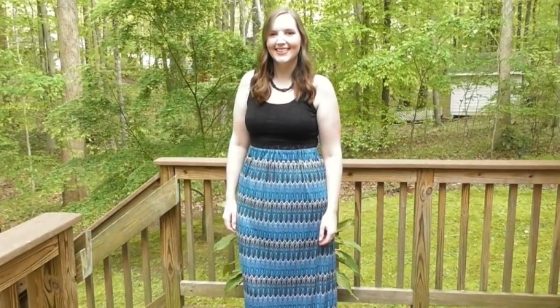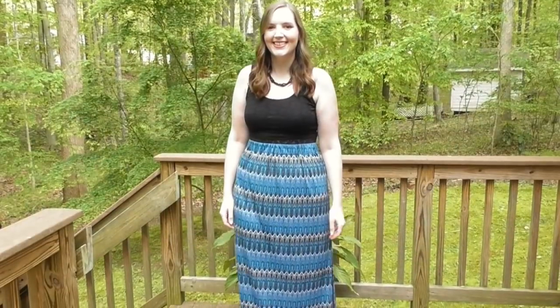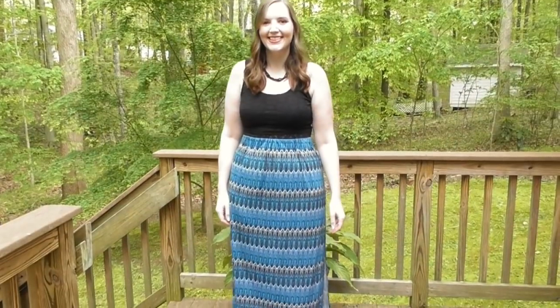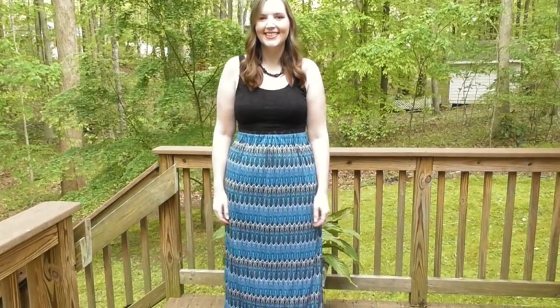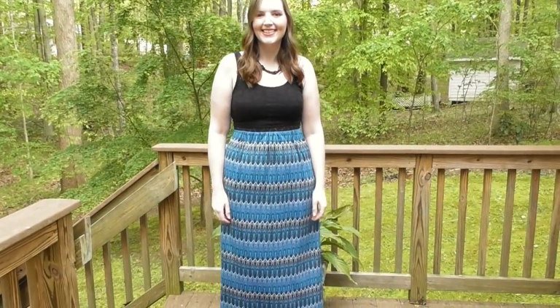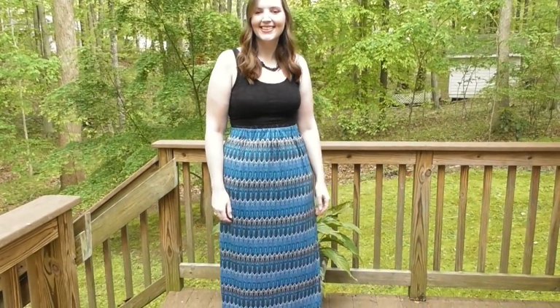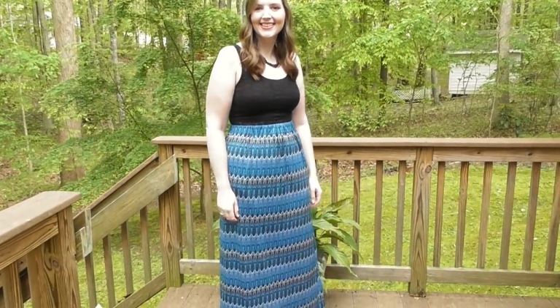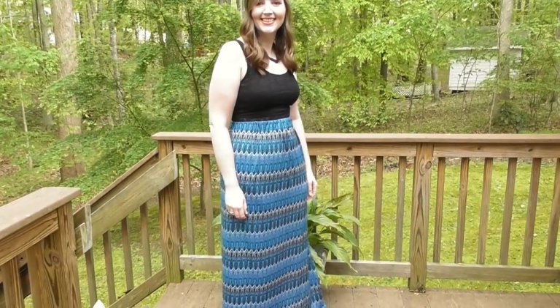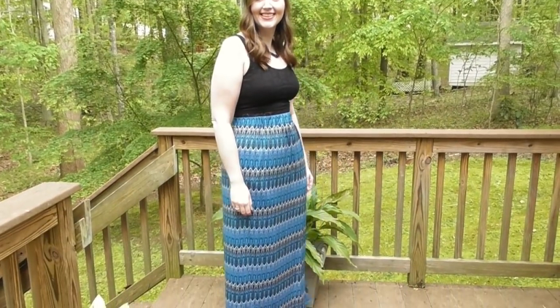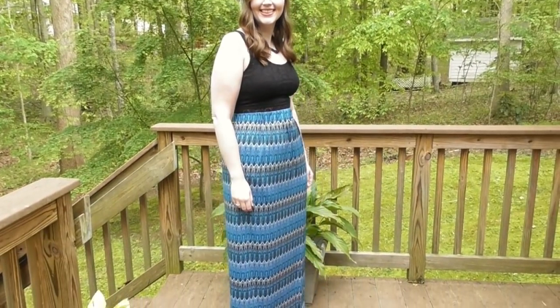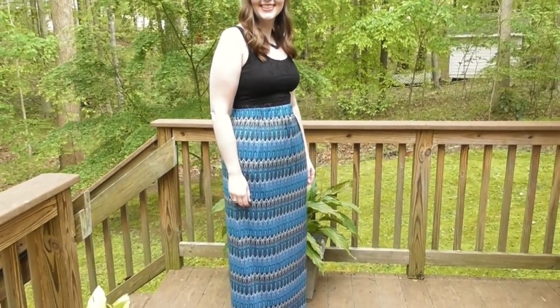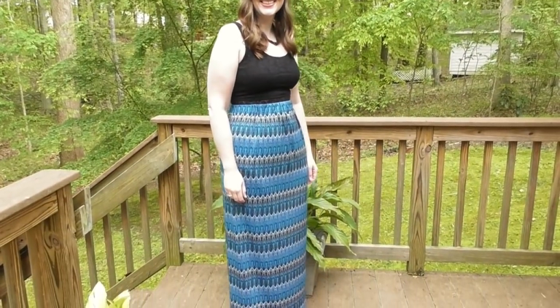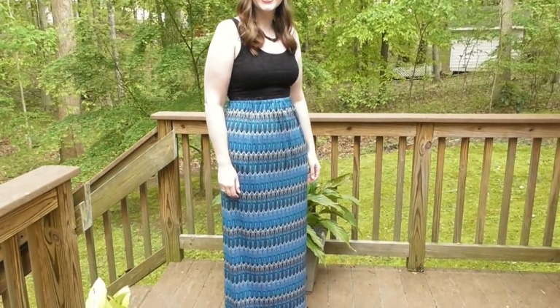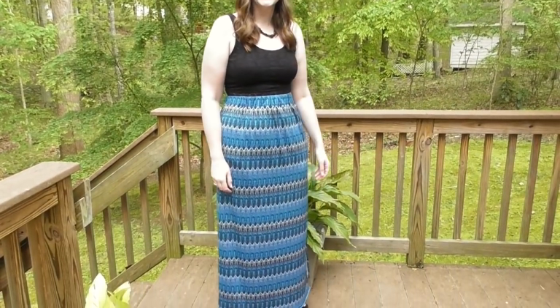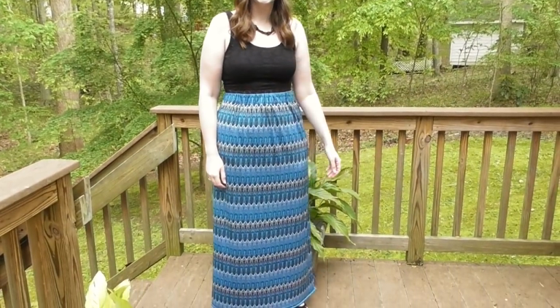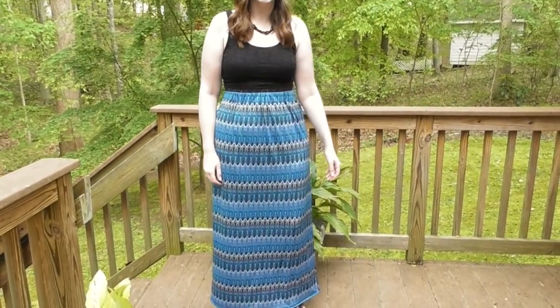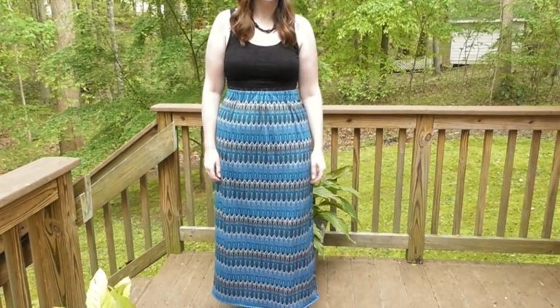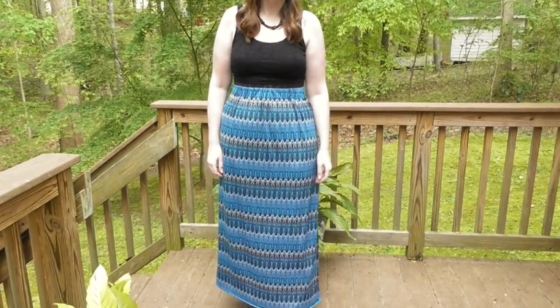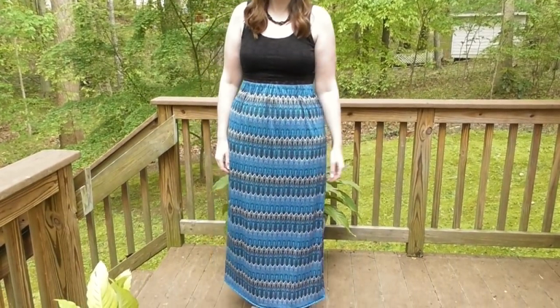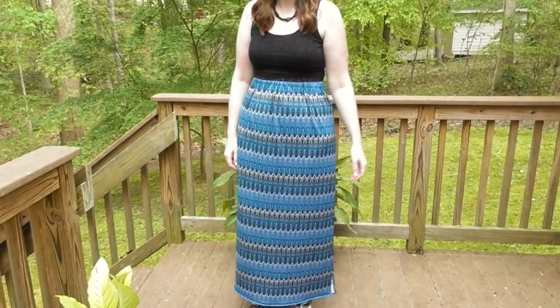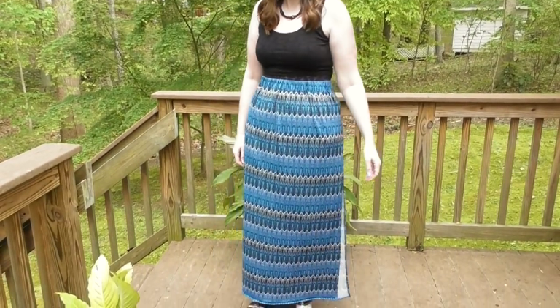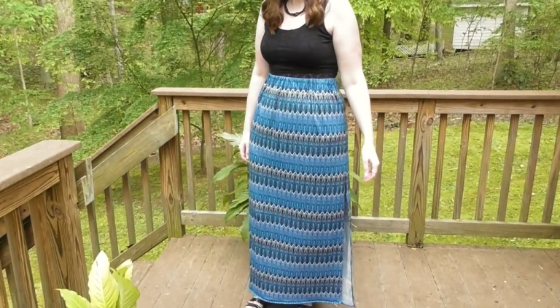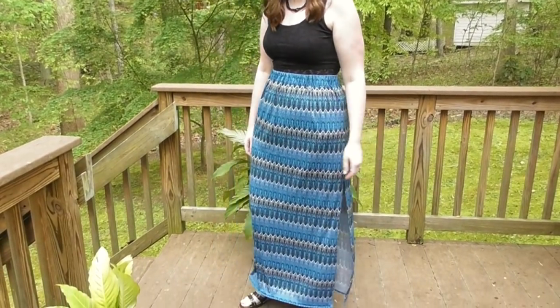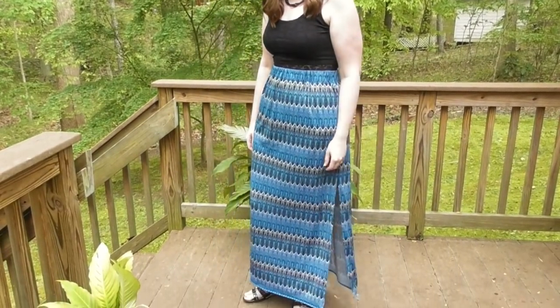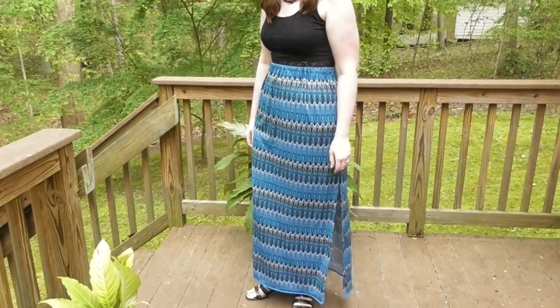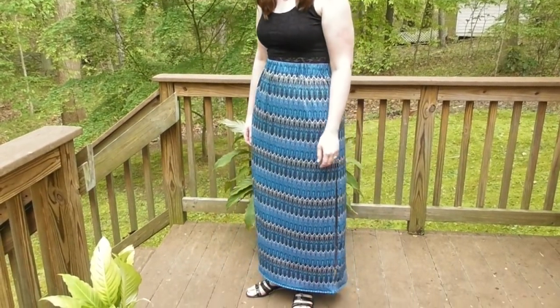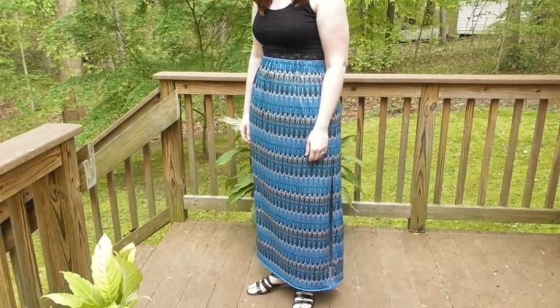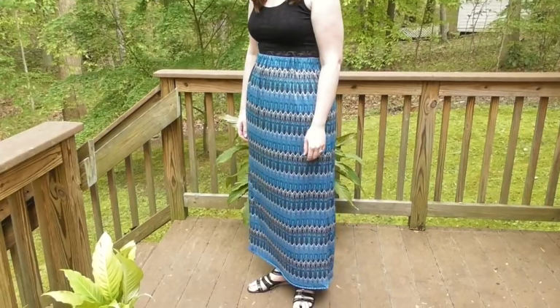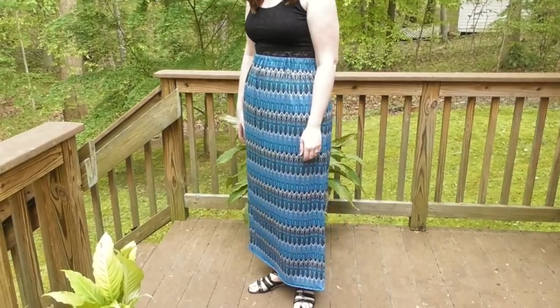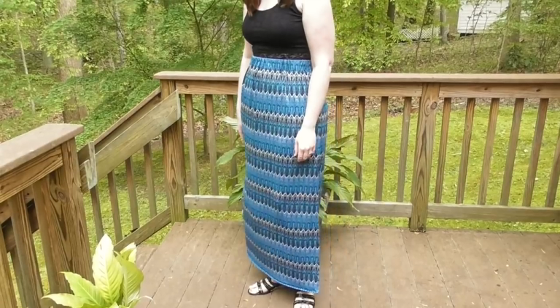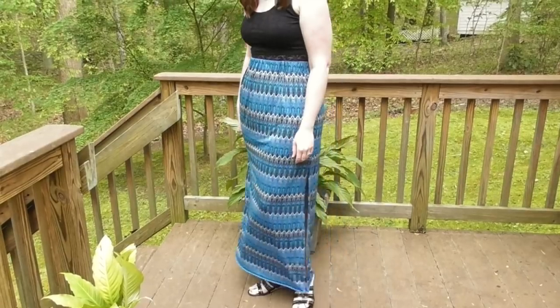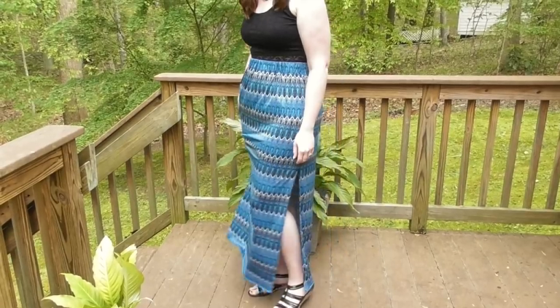And now you've got a brand new maxi skirt to wear. Thanks so much for watching!